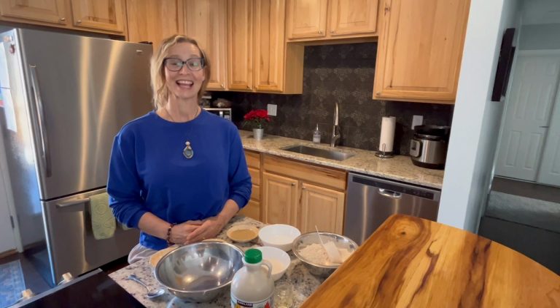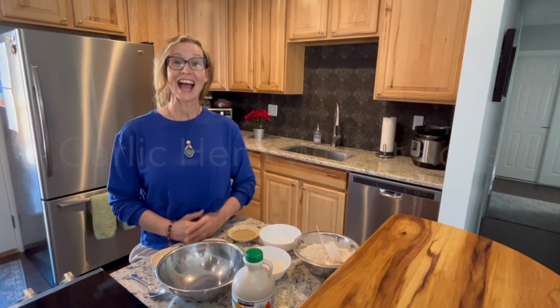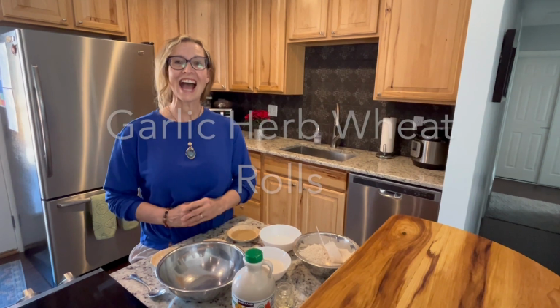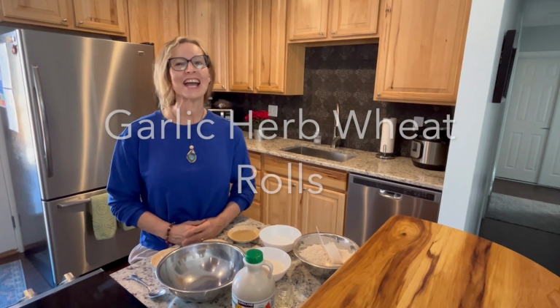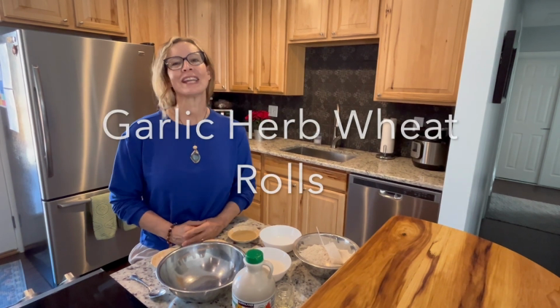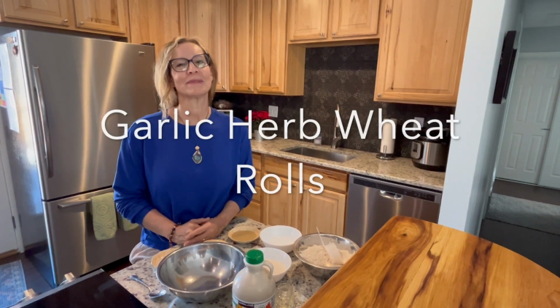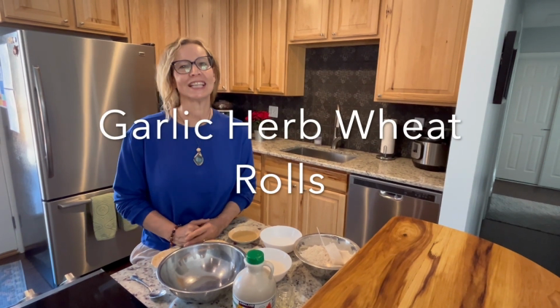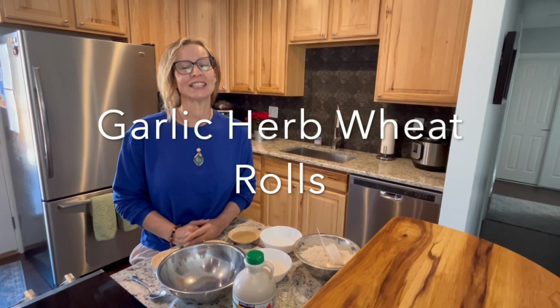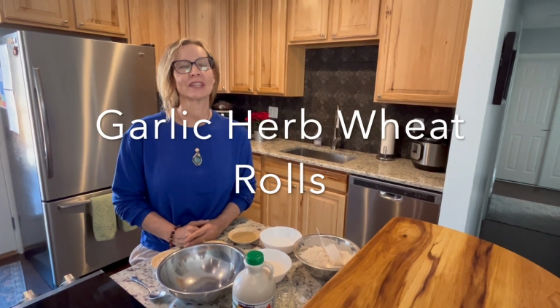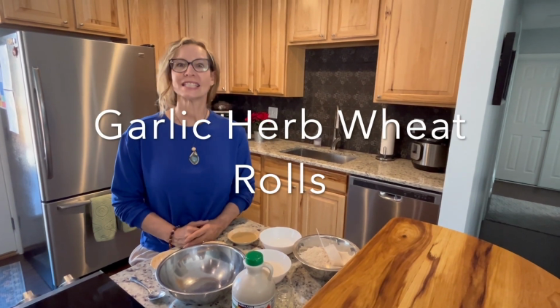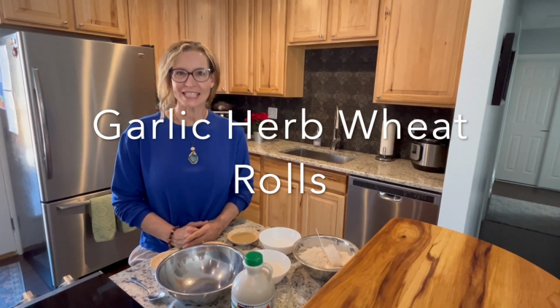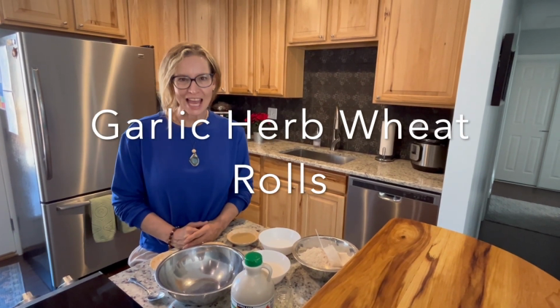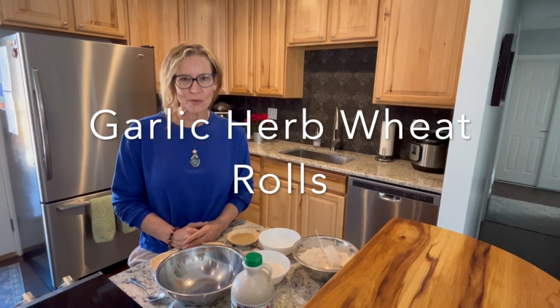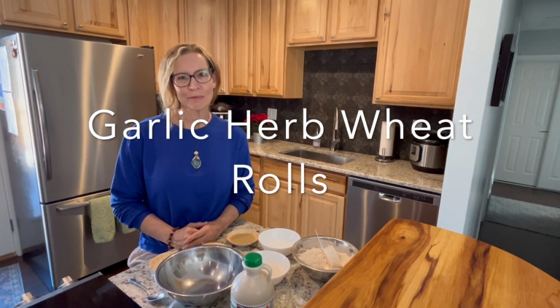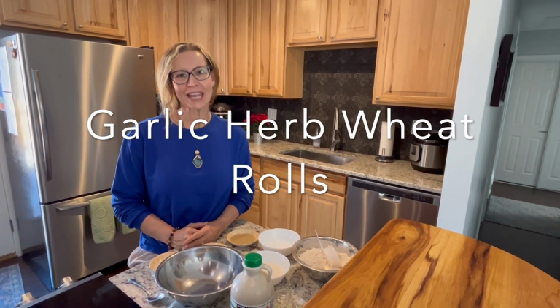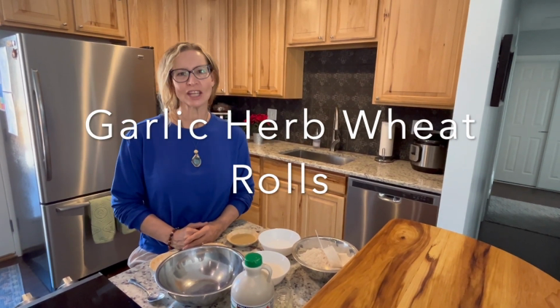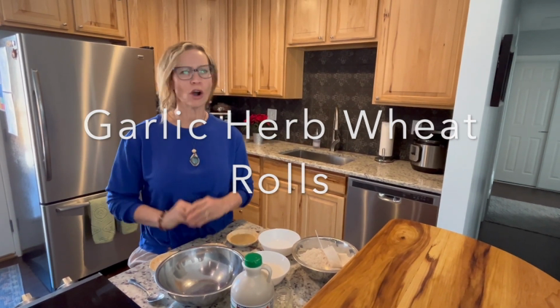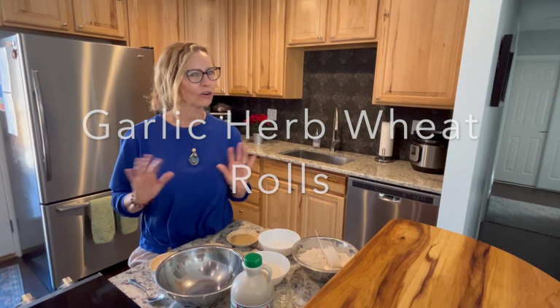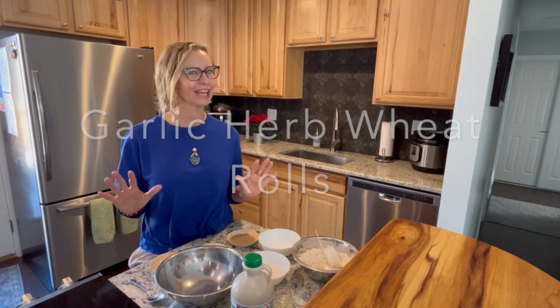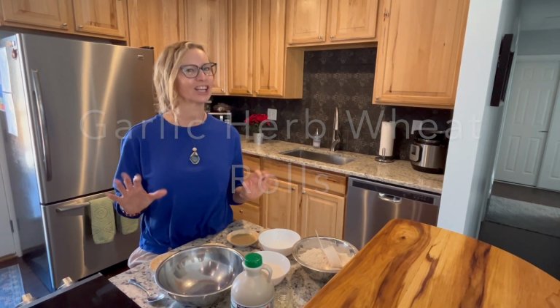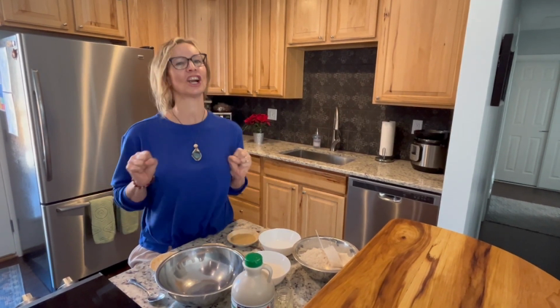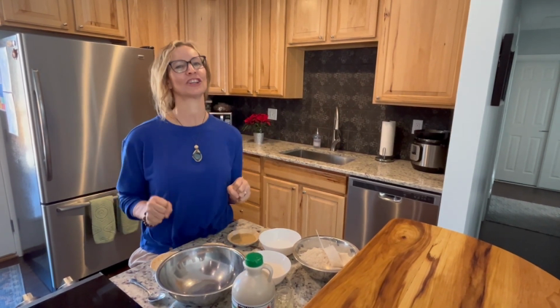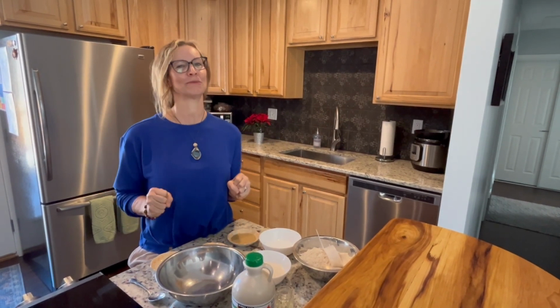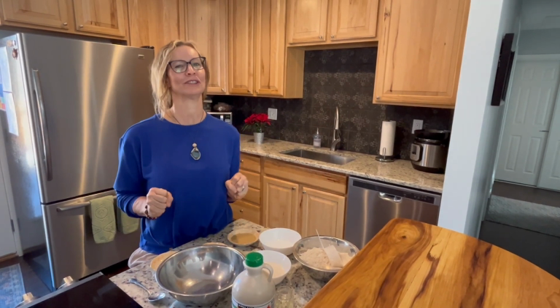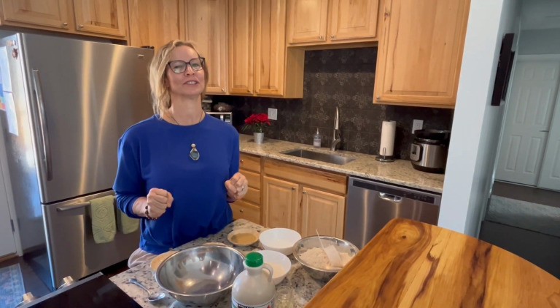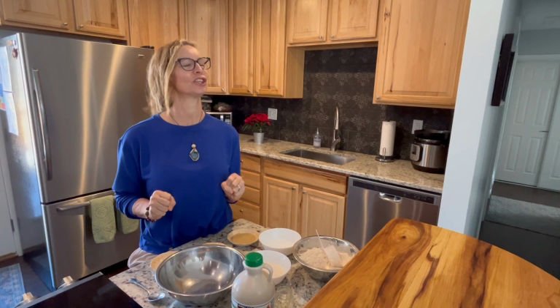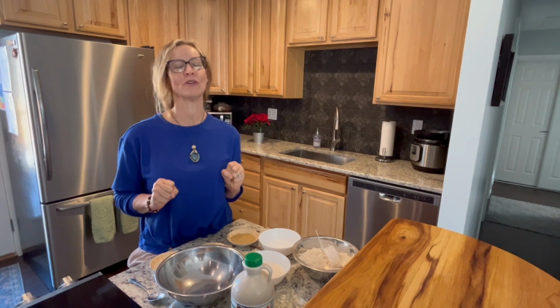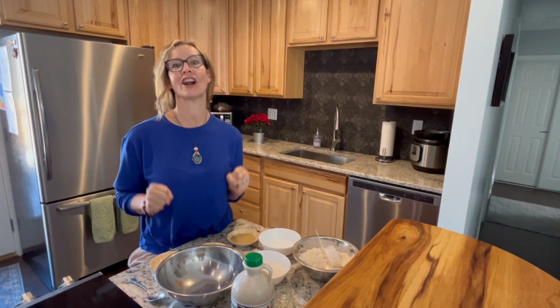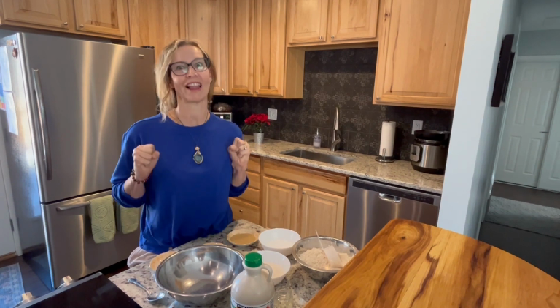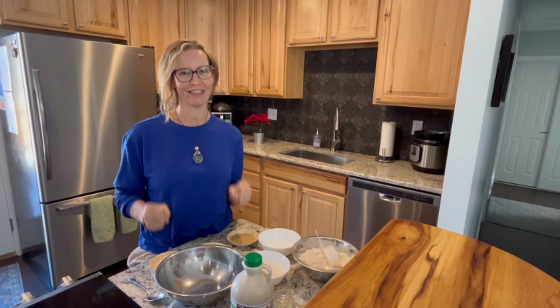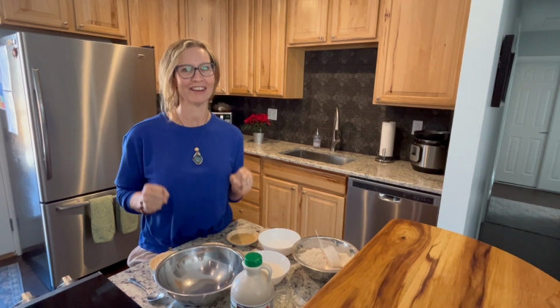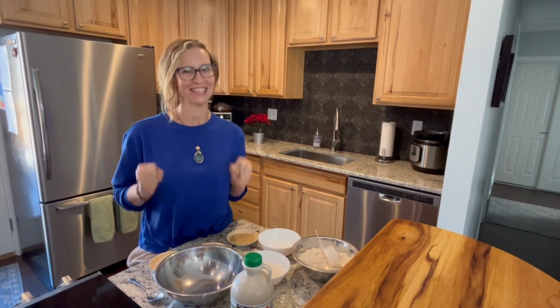Hi, my name is Lynn. Today we are making whole grain garlic herb rolls. You are going to love these.